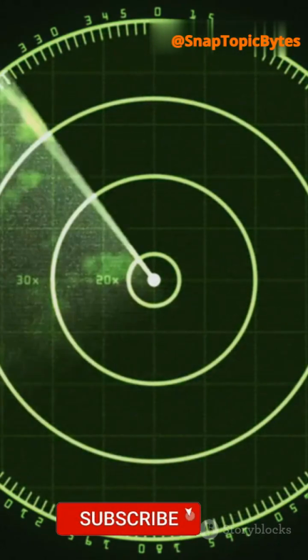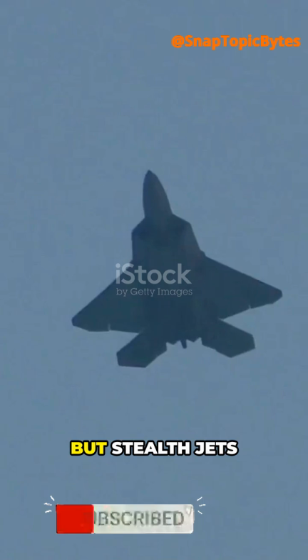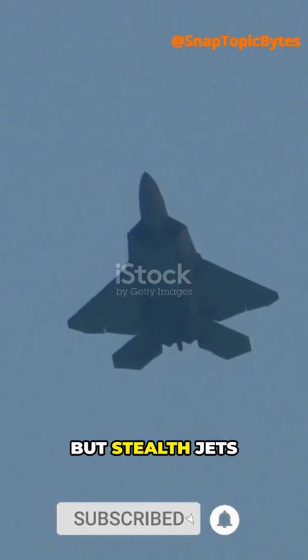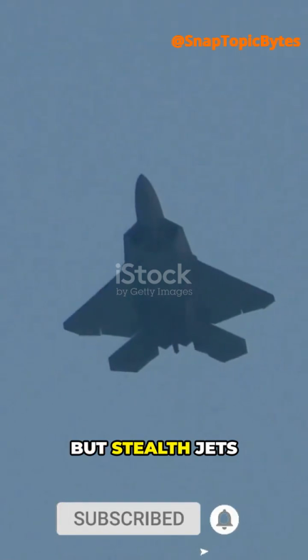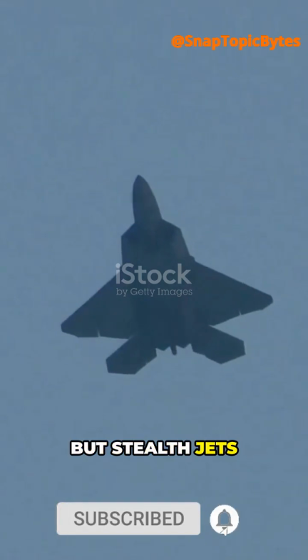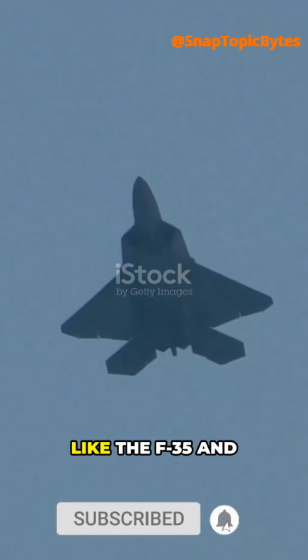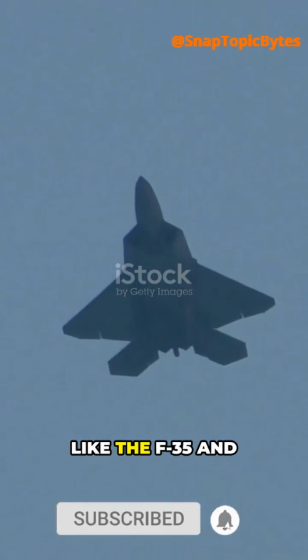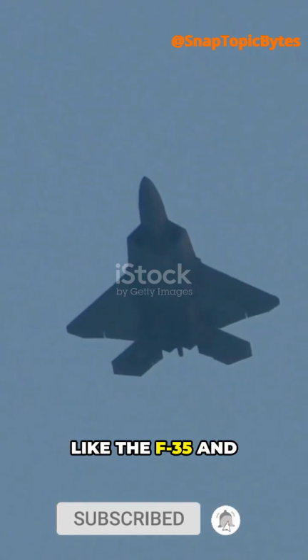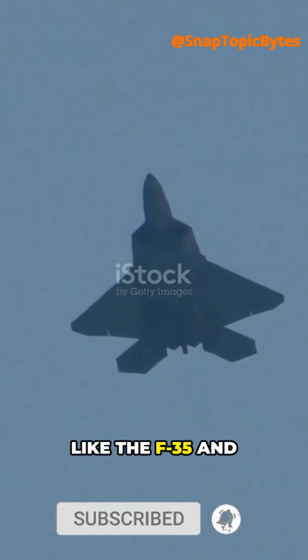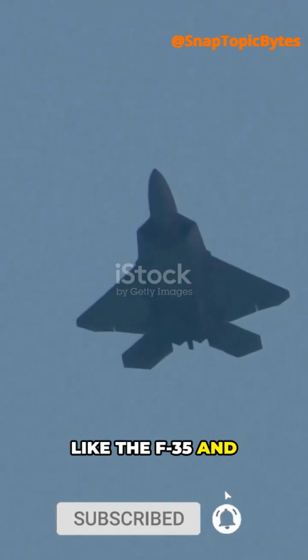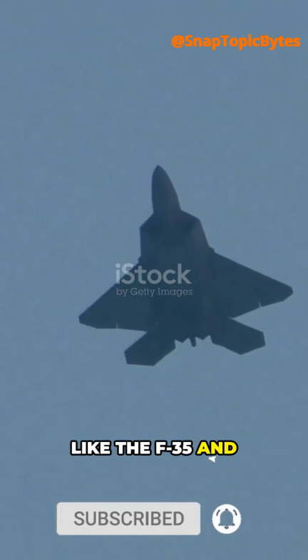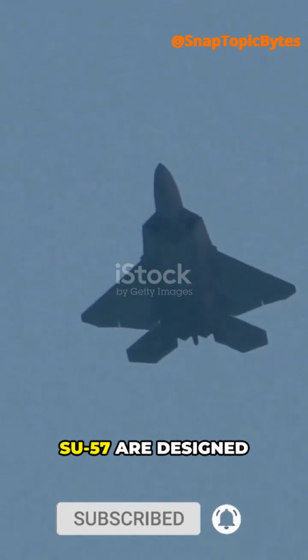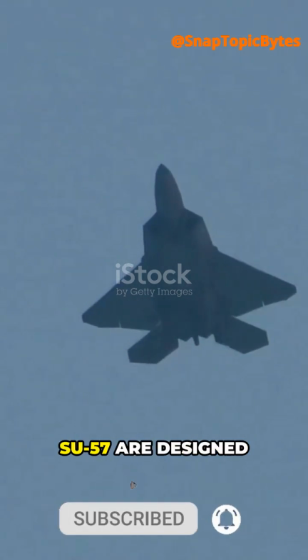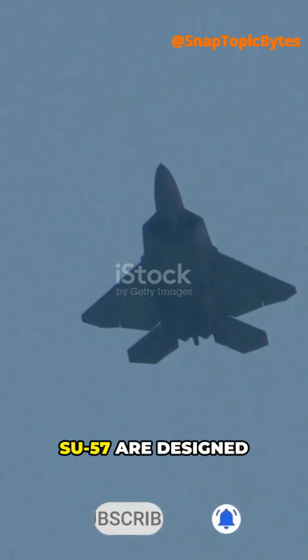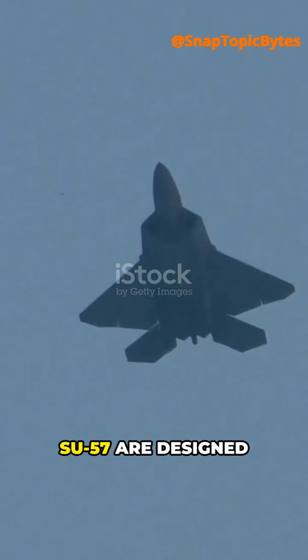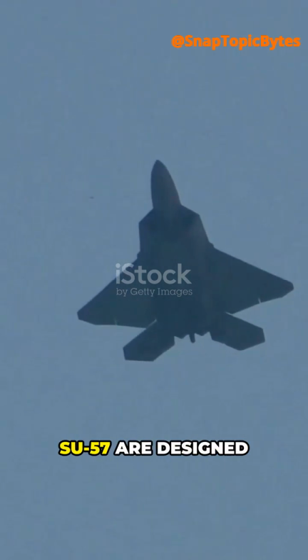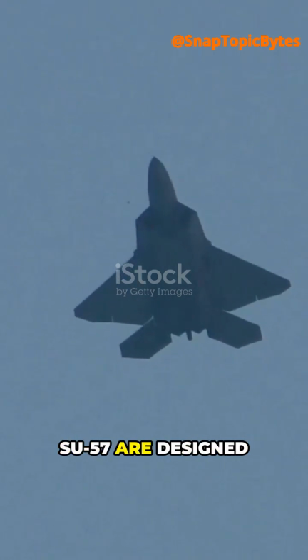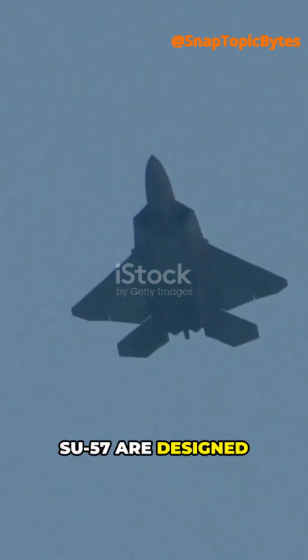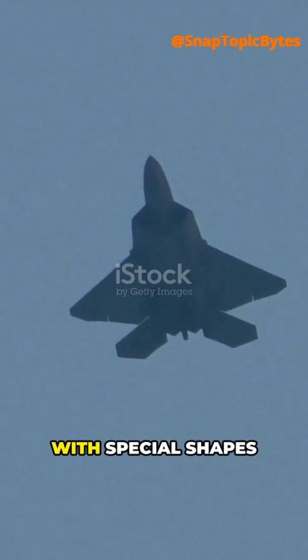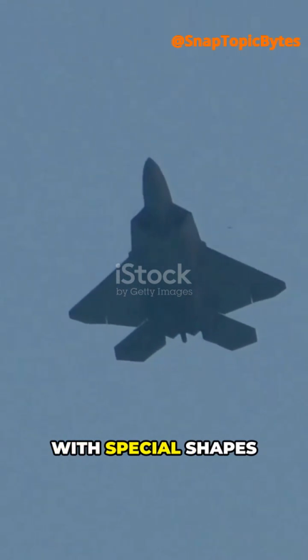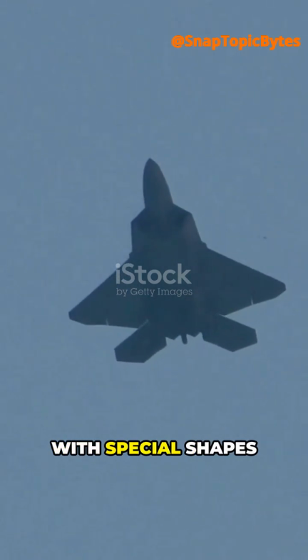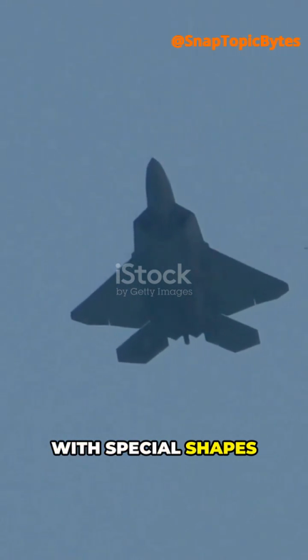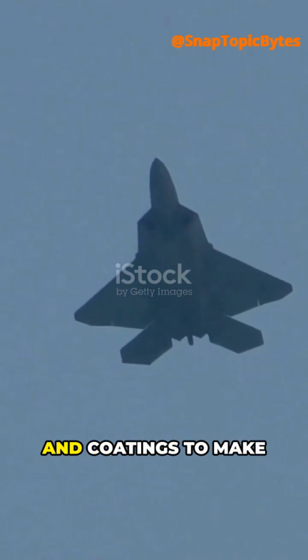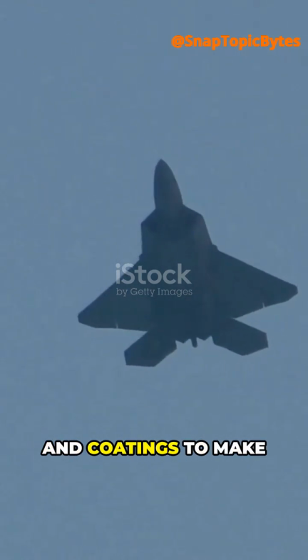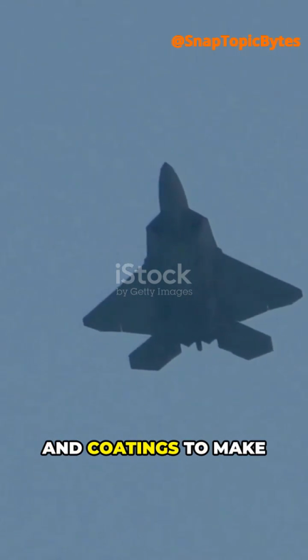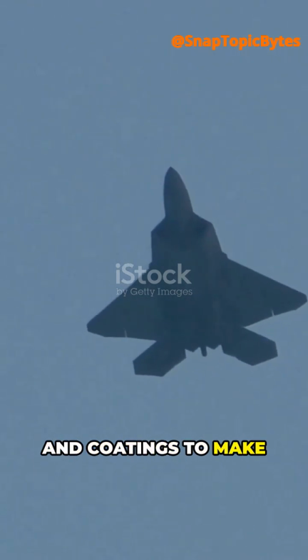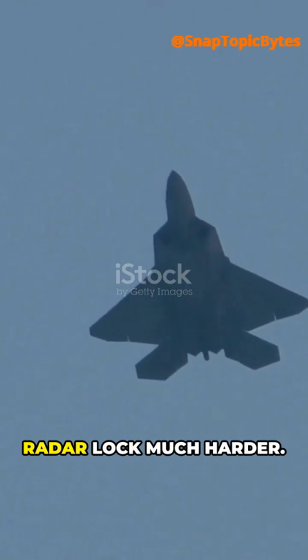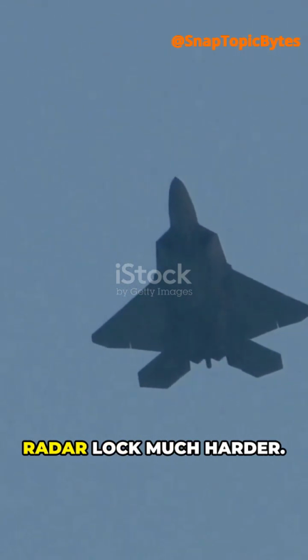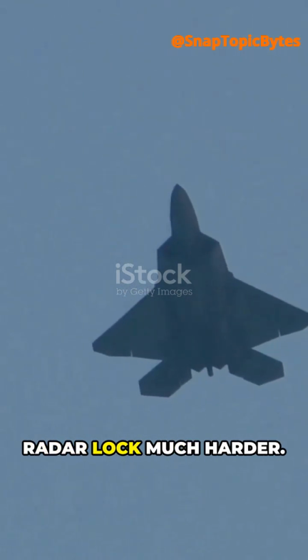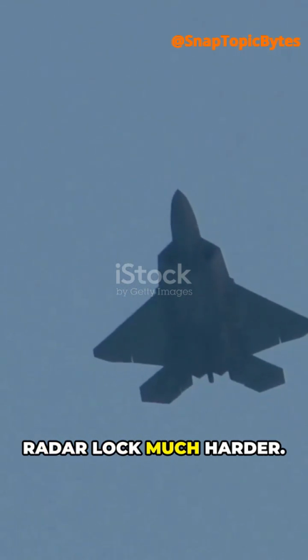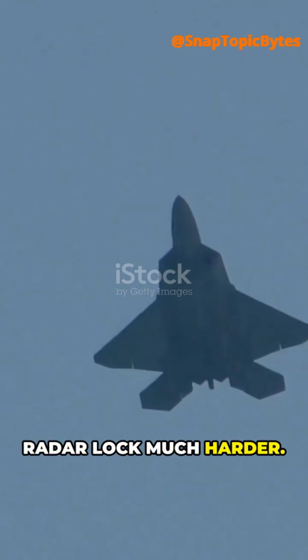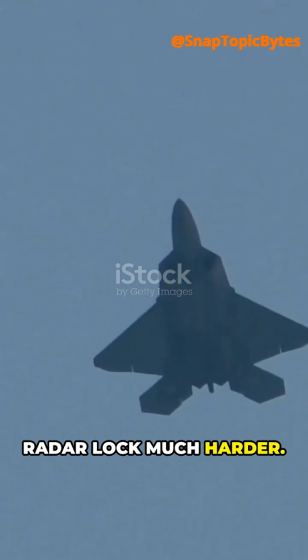But stealth jets like the F-35 and Su-57 are designed with special shapes and coatings to make radar lock much harder.